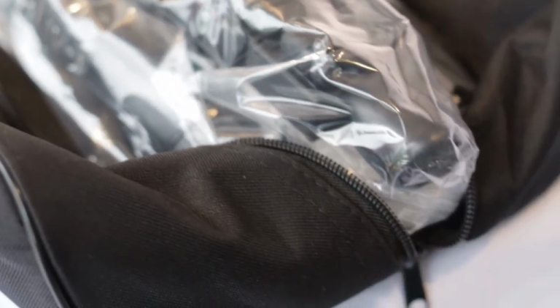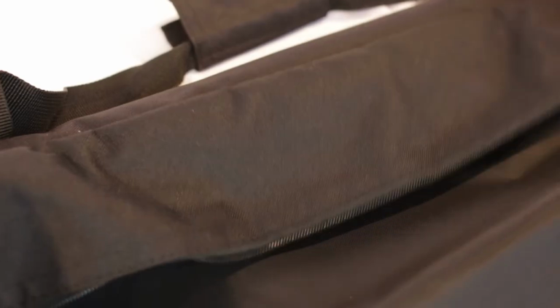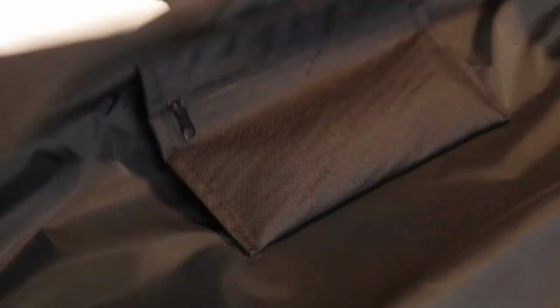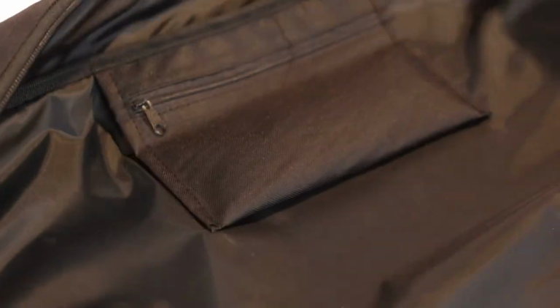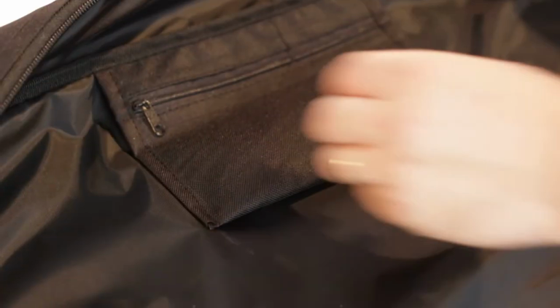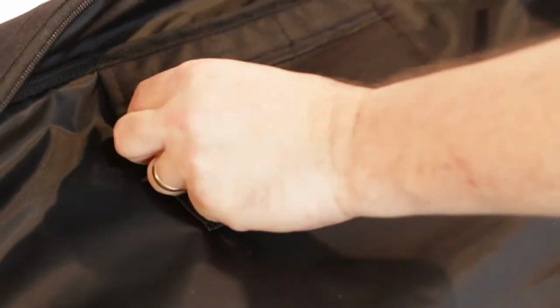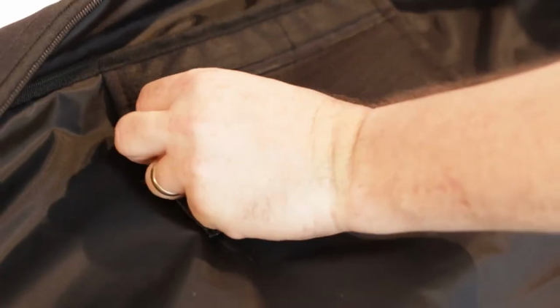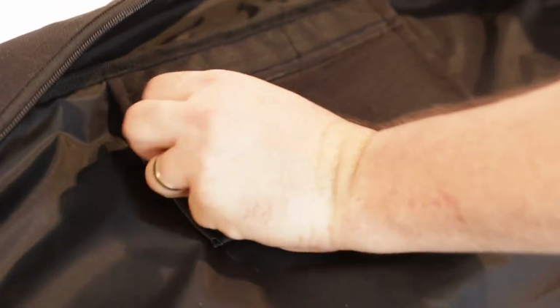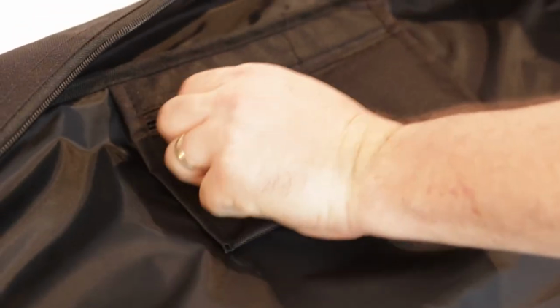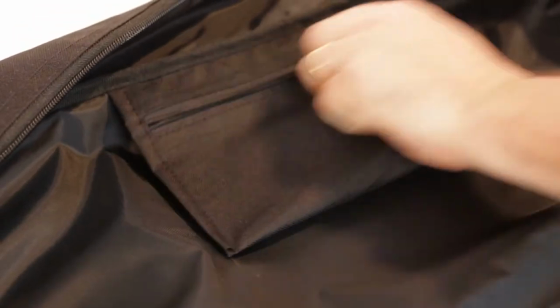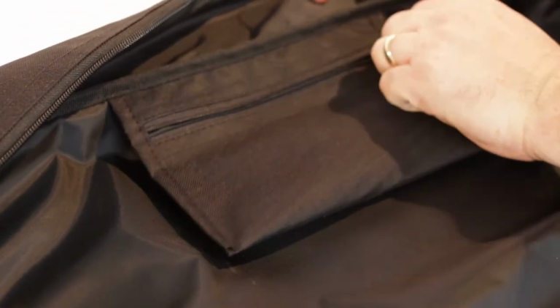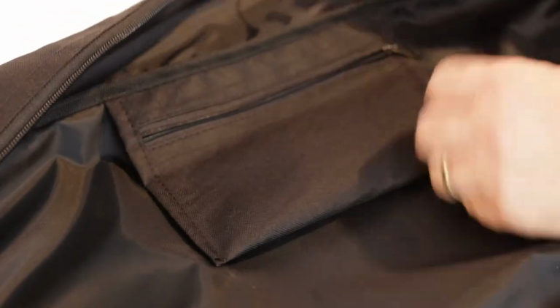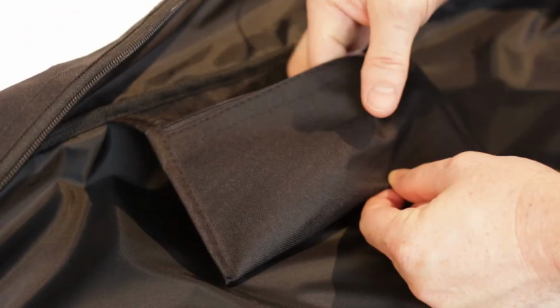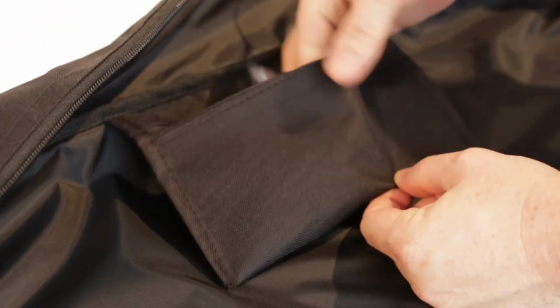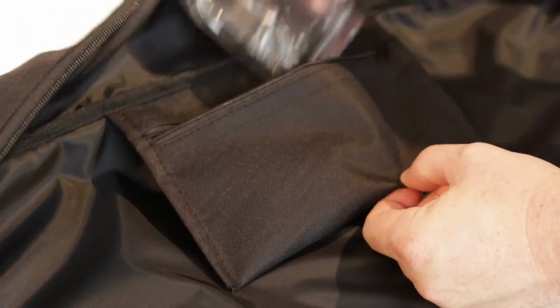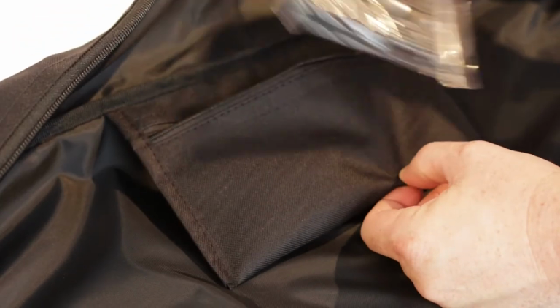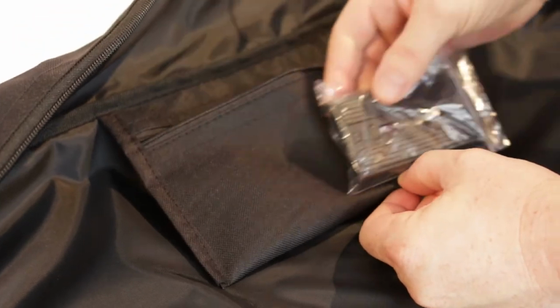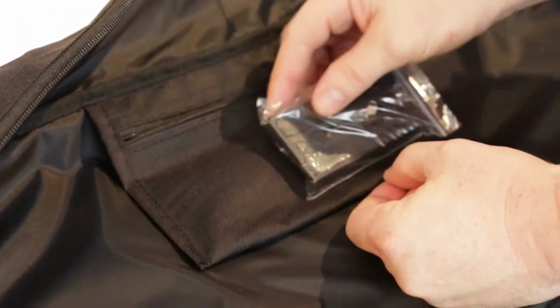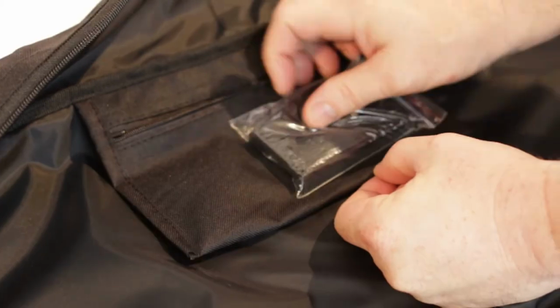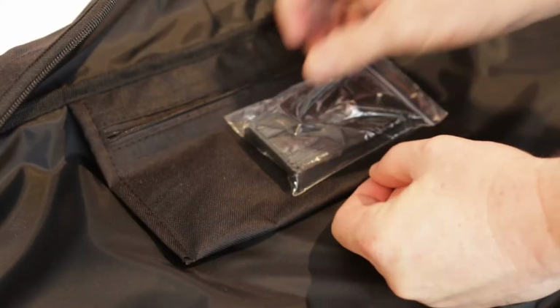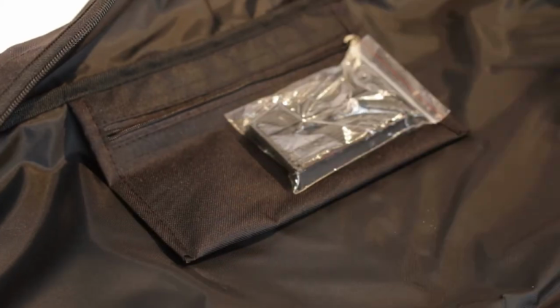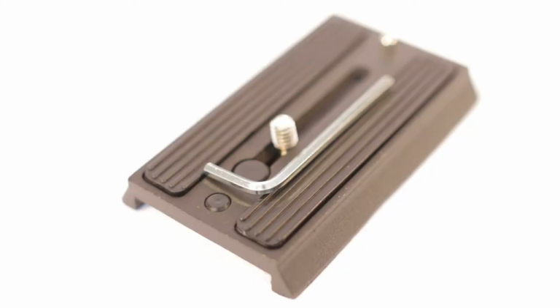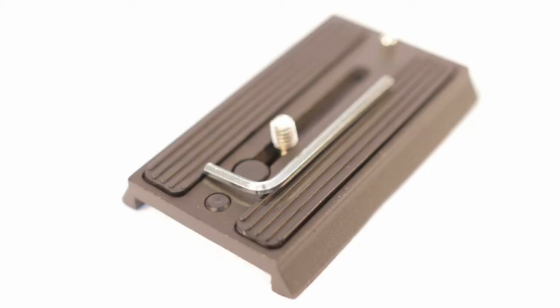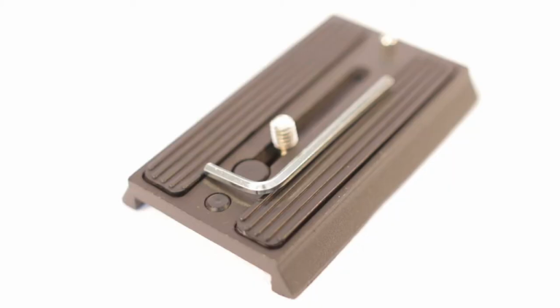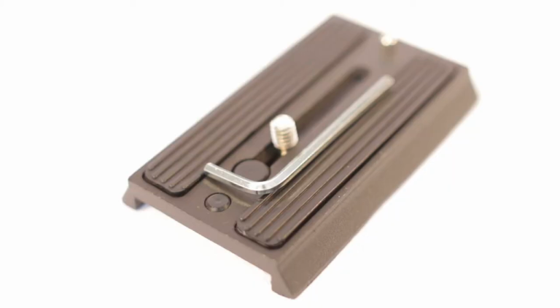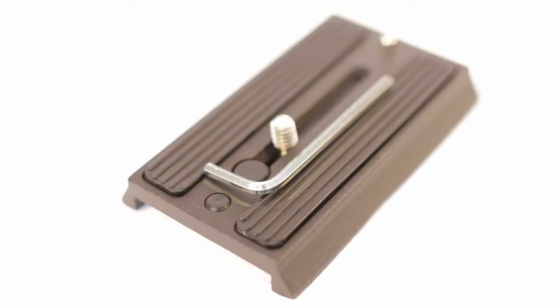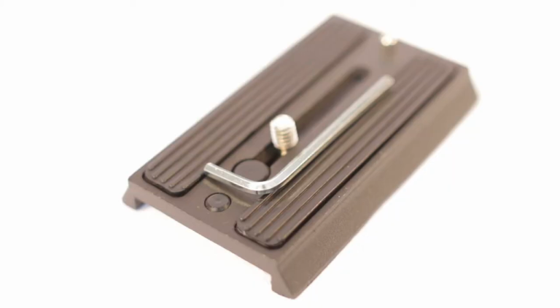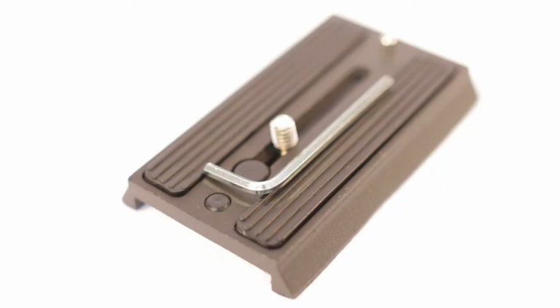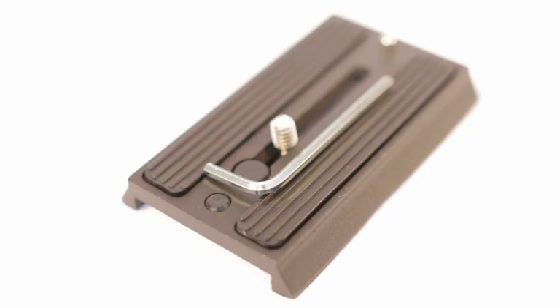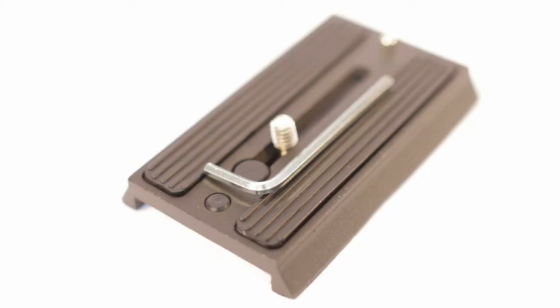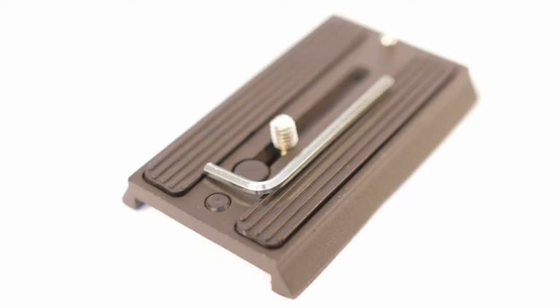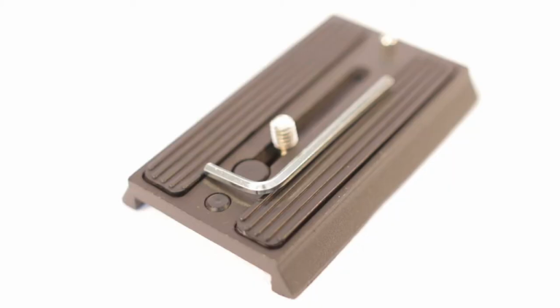Inside the bag you'll find a pouch containing a second mount plate with an allen key. This is a great addition to this tripod.